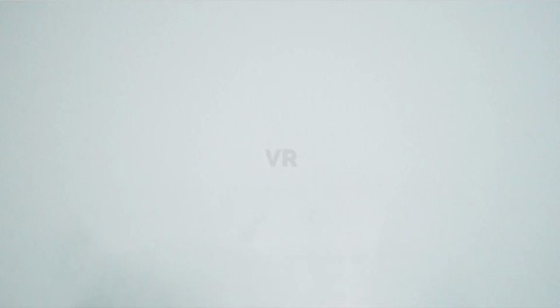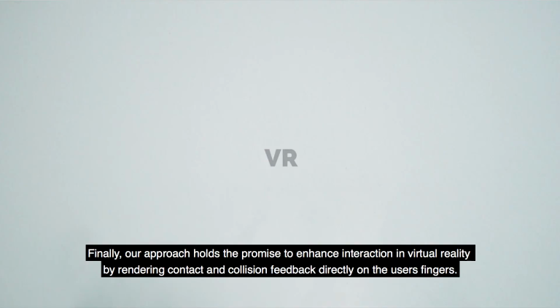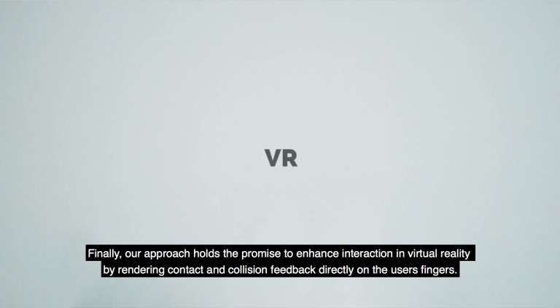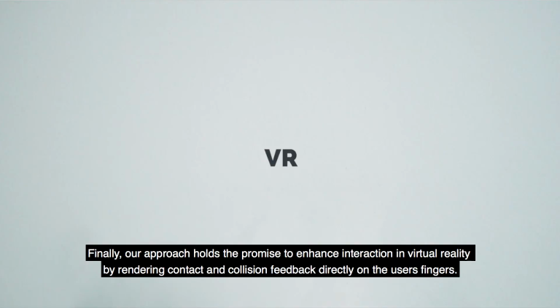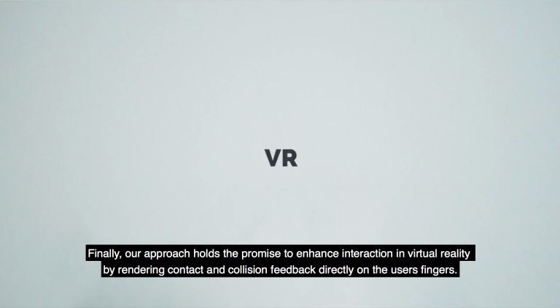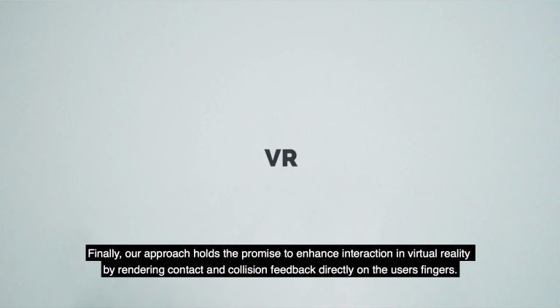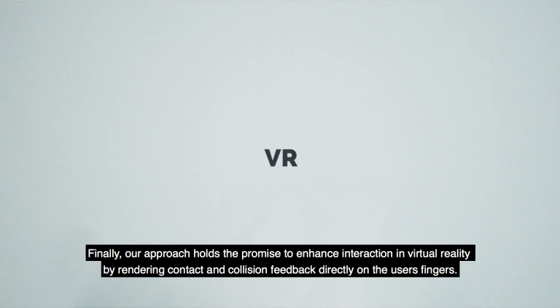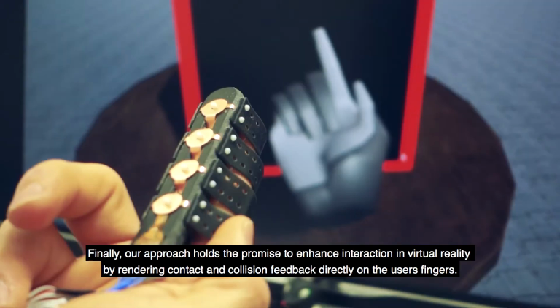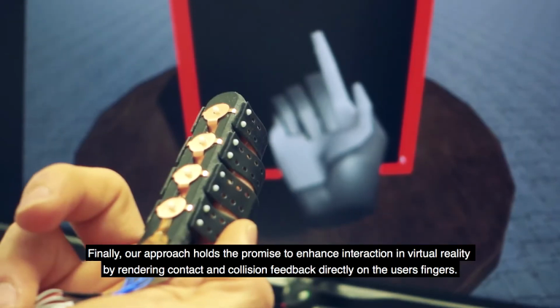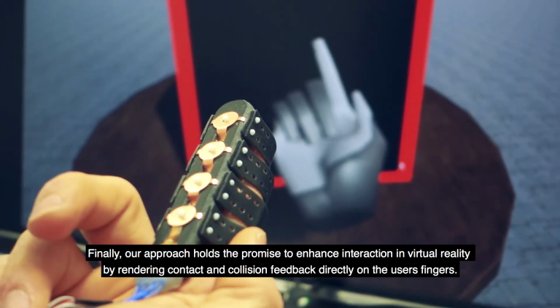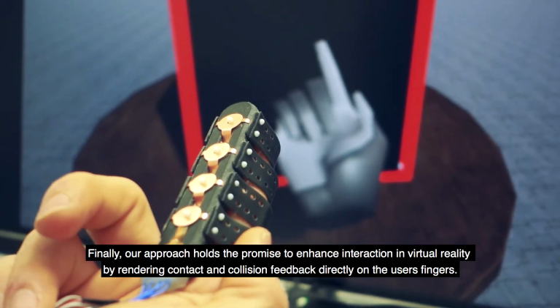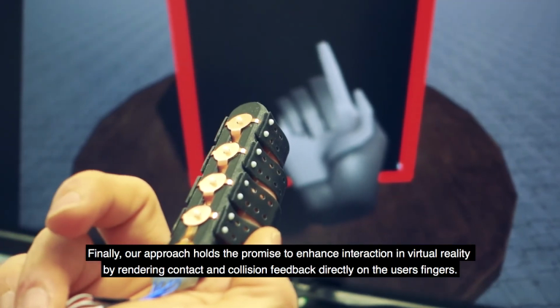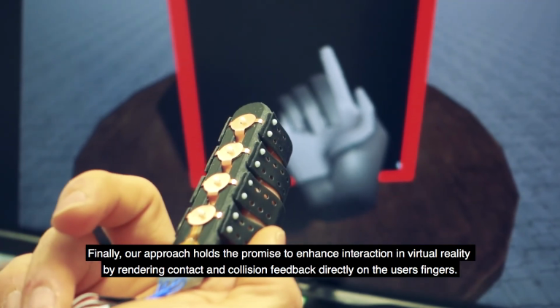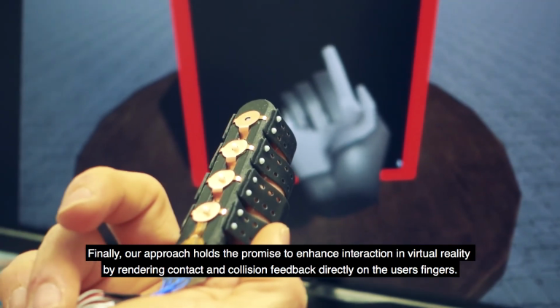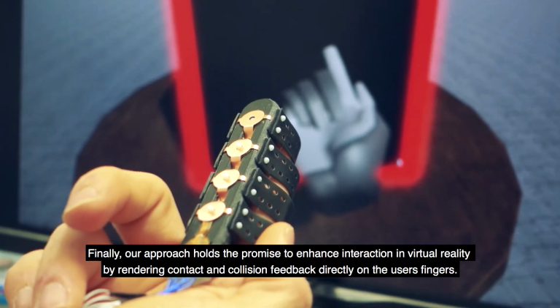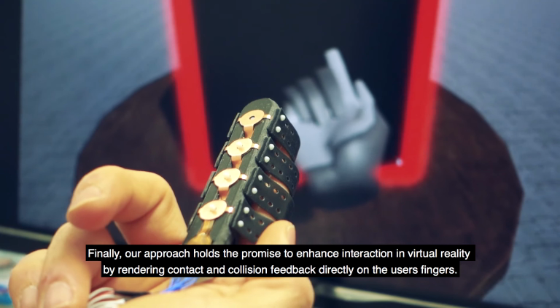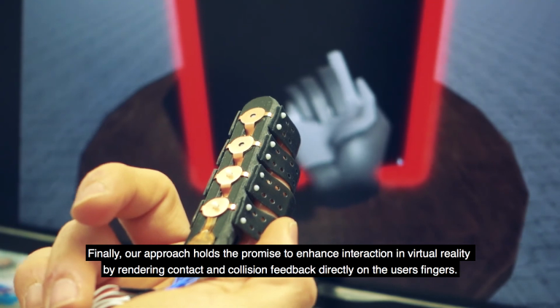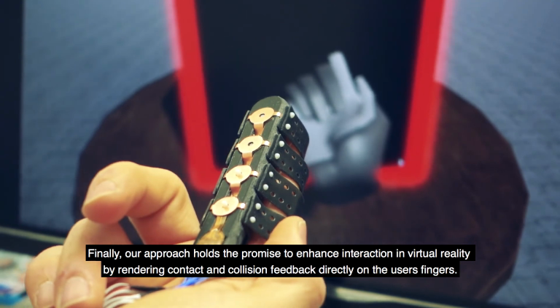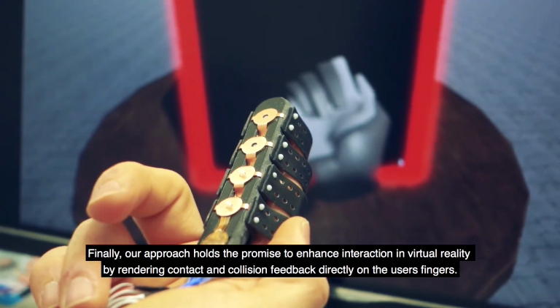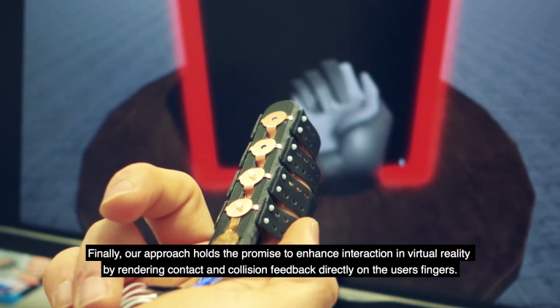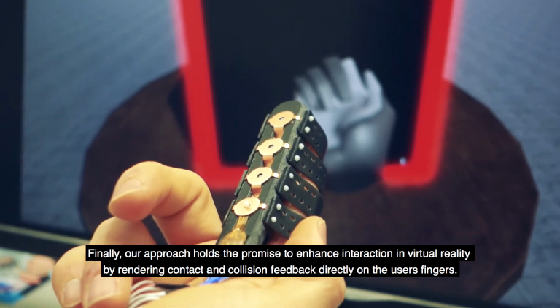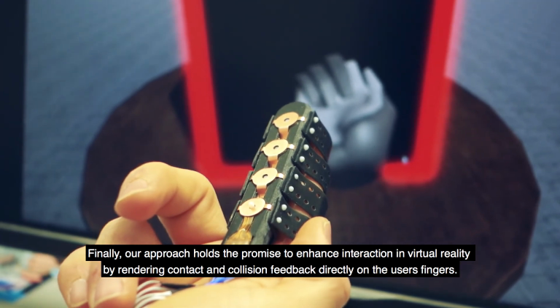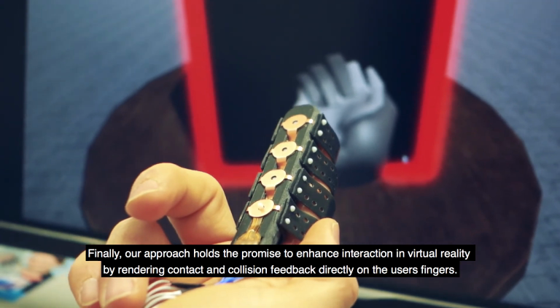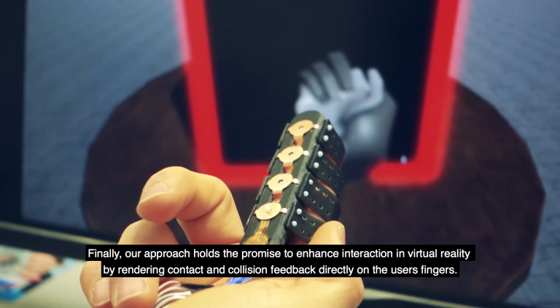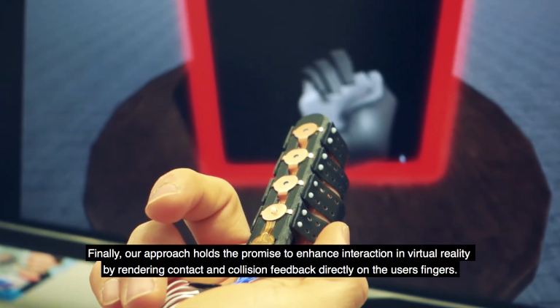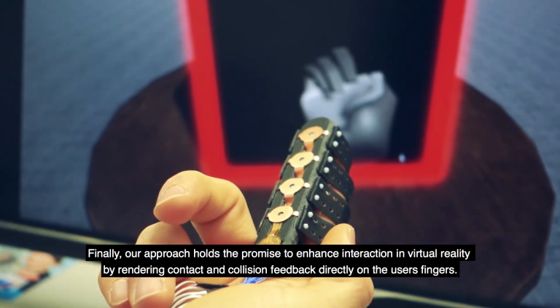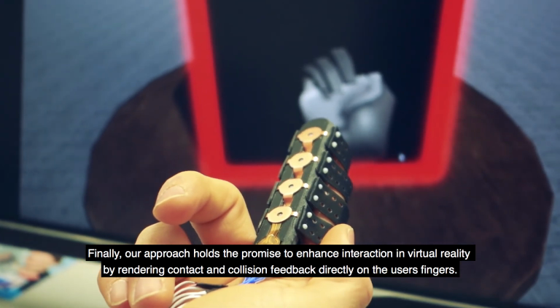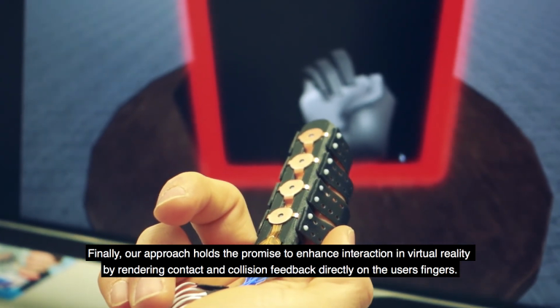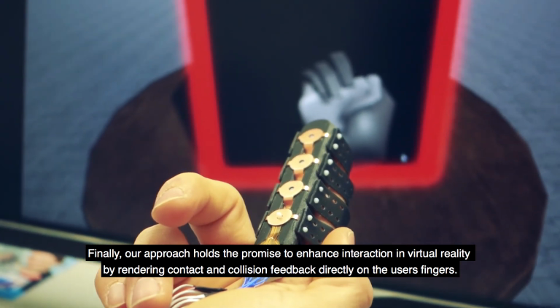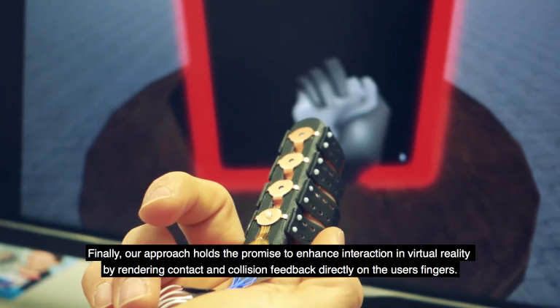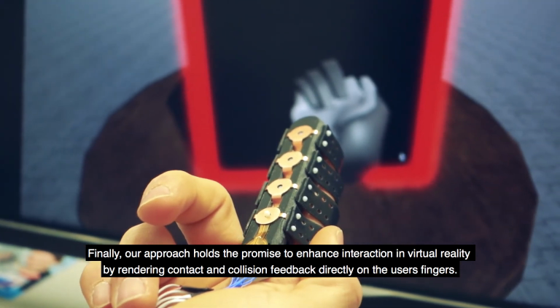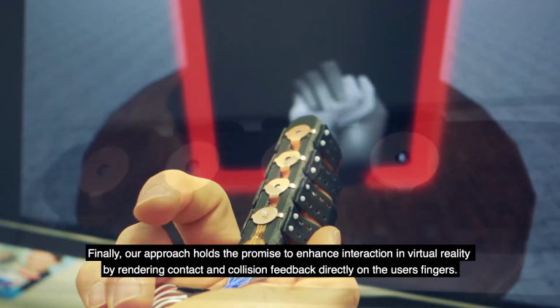Finally, our approach holds the promise to enhance interaction in virtual reality by rendering contact and collision feedback directly on the user's fingers.